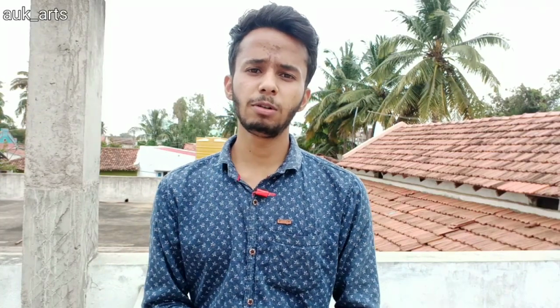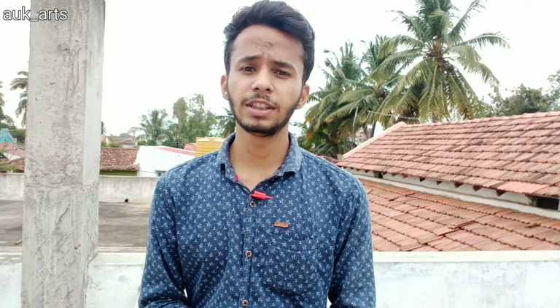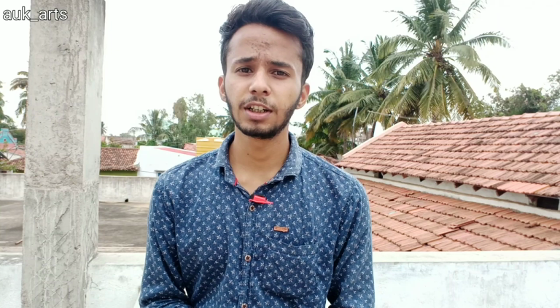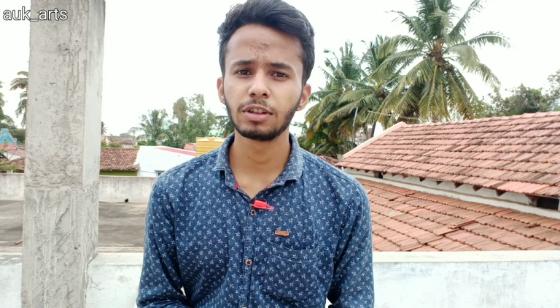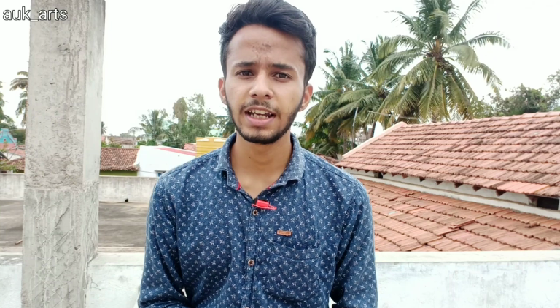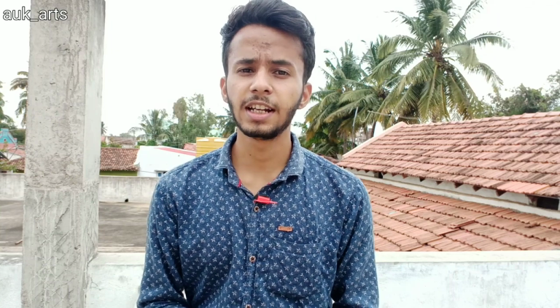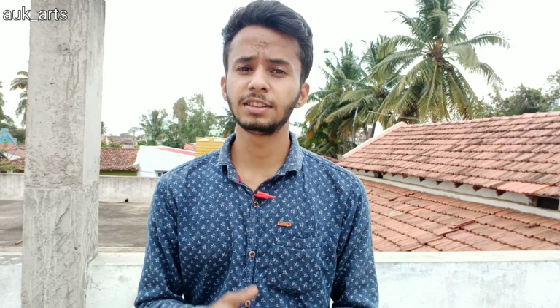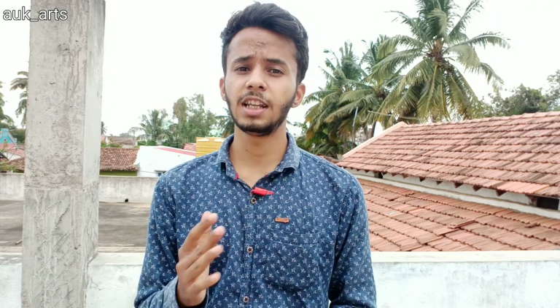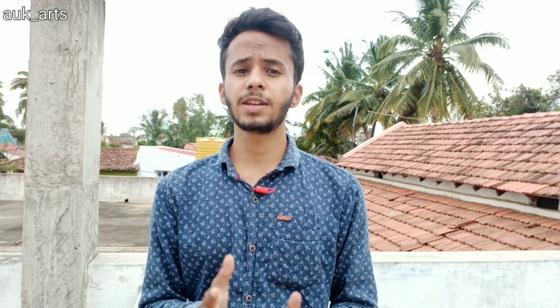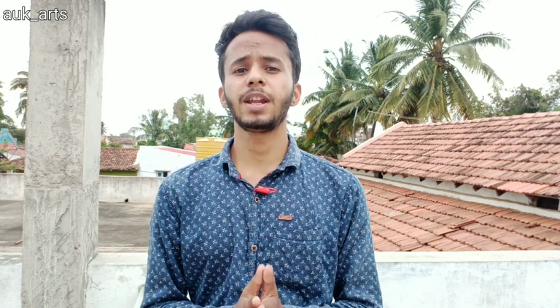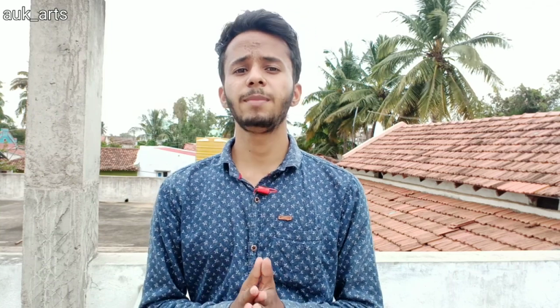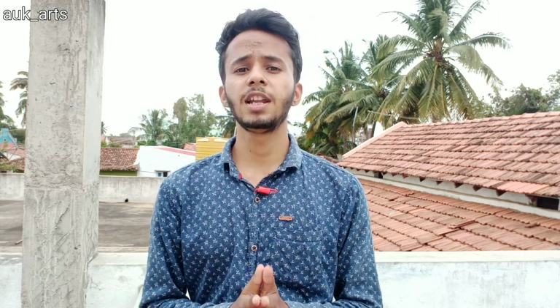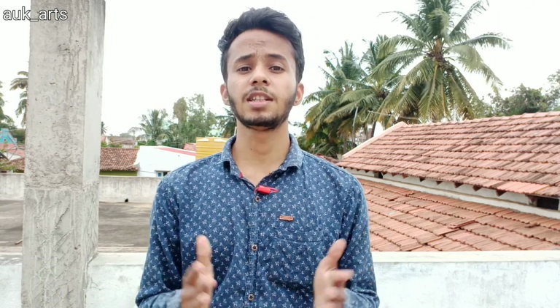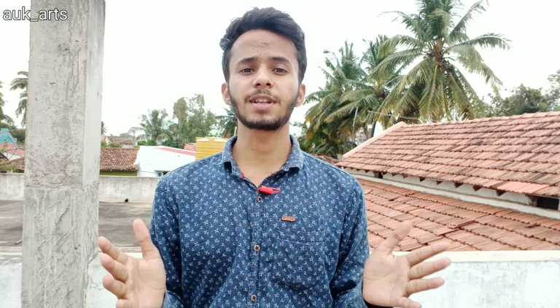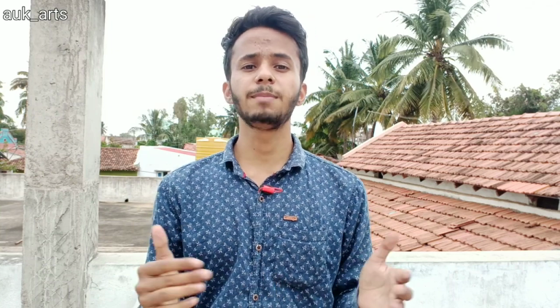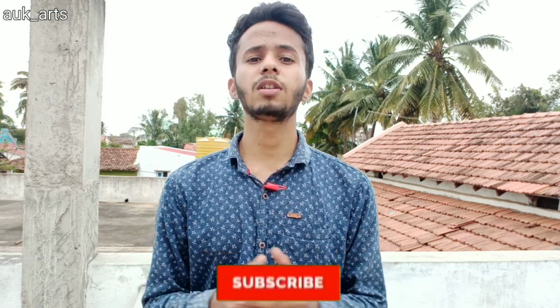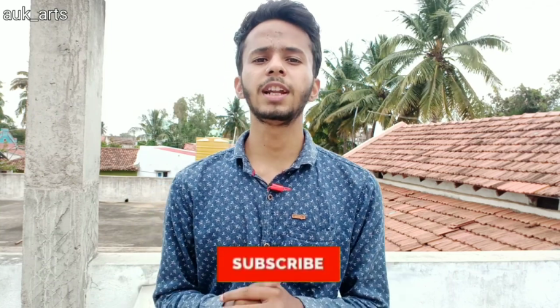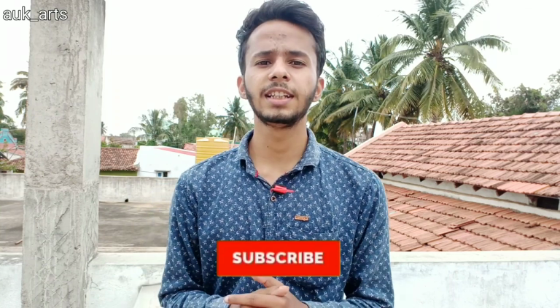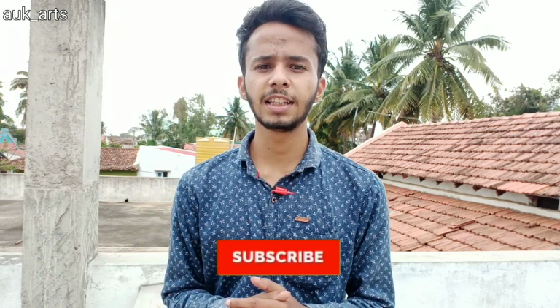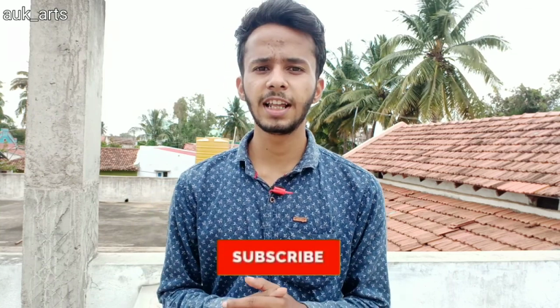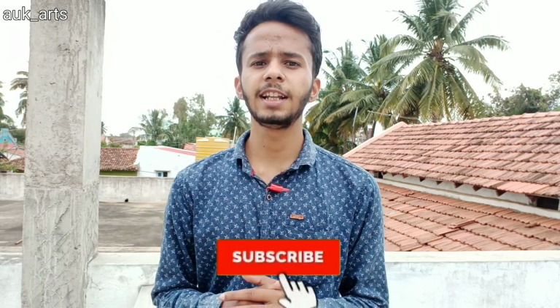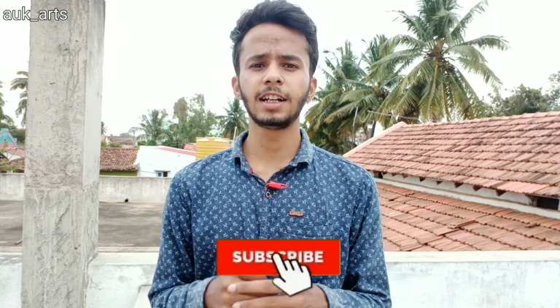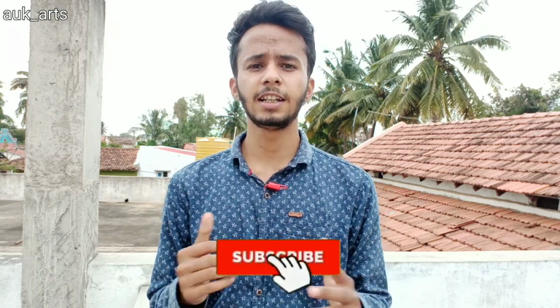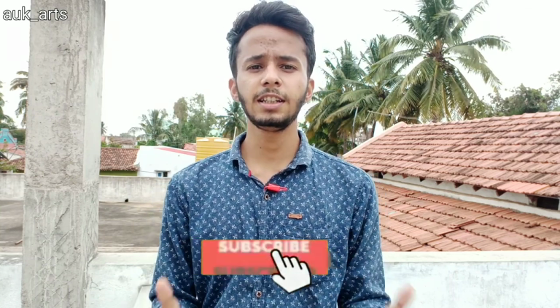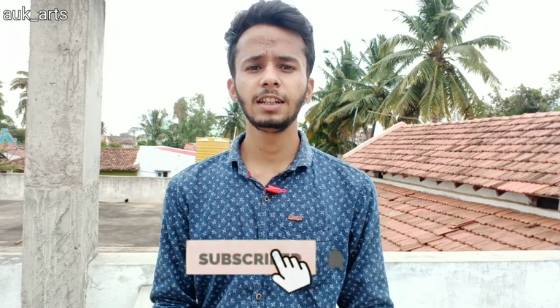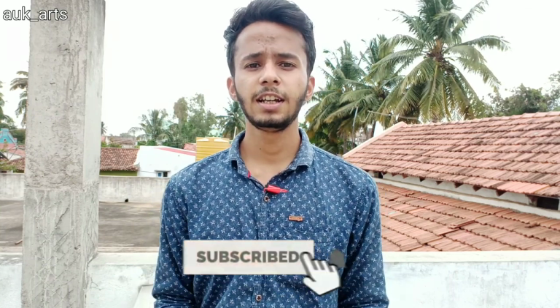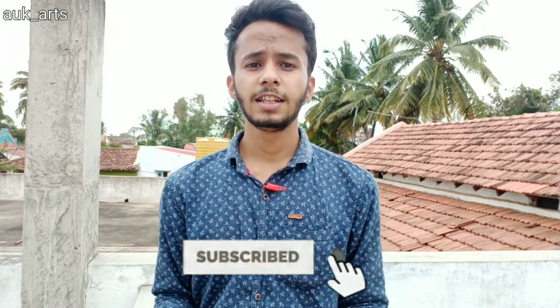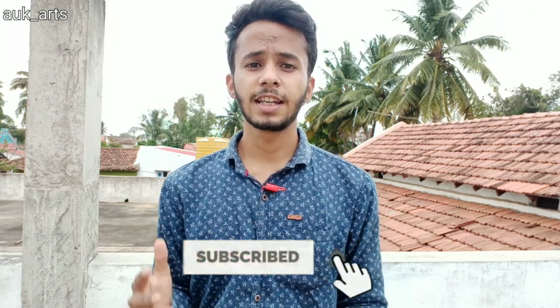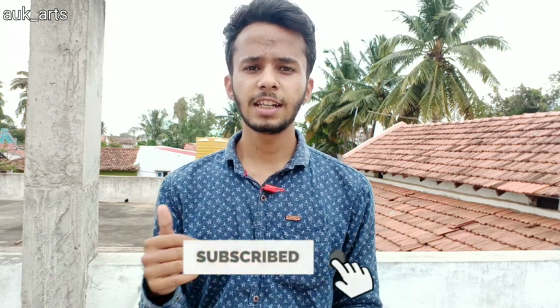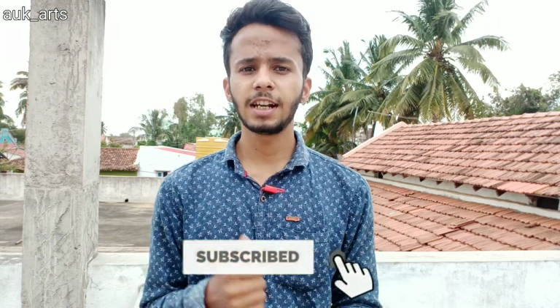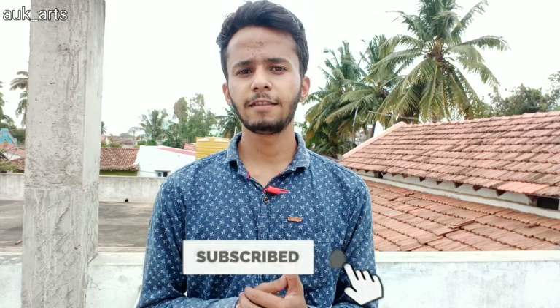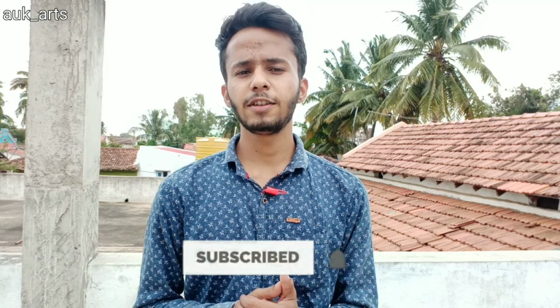So if you like this video, subscribe to the channel for more sketching-related videos.